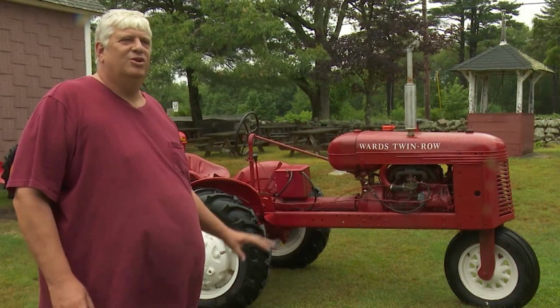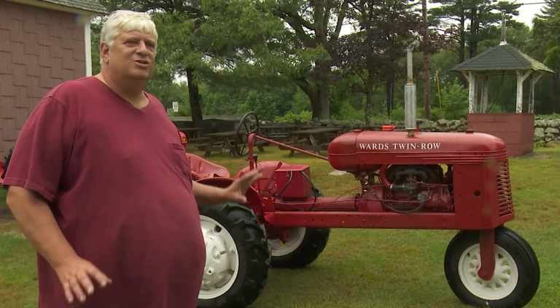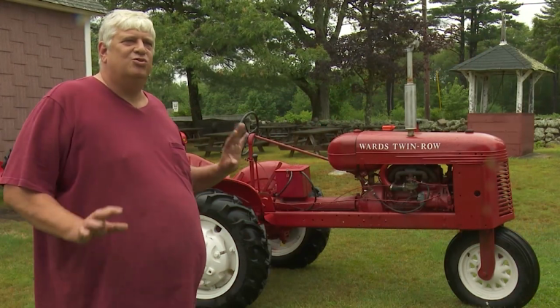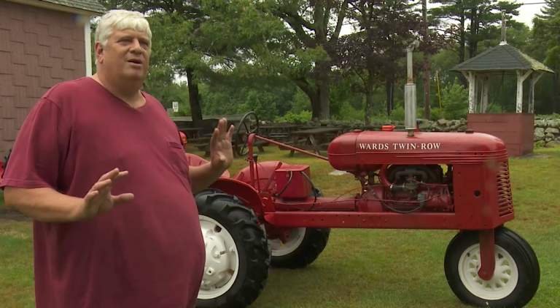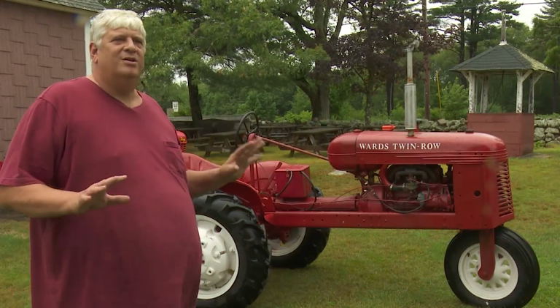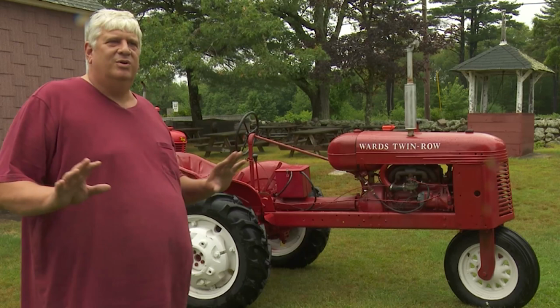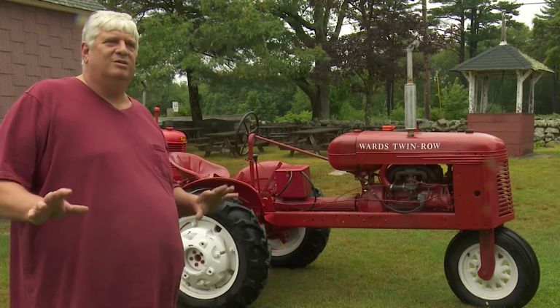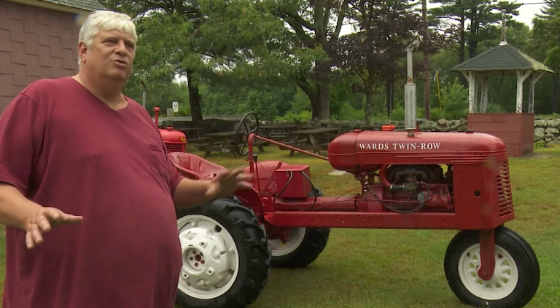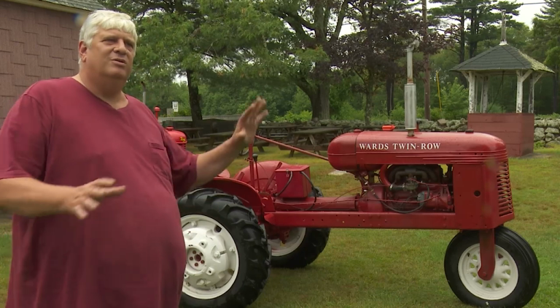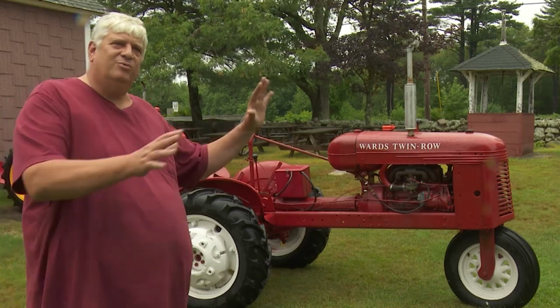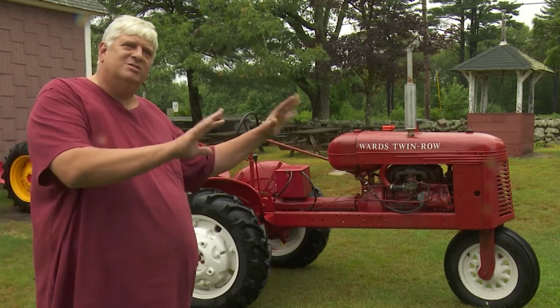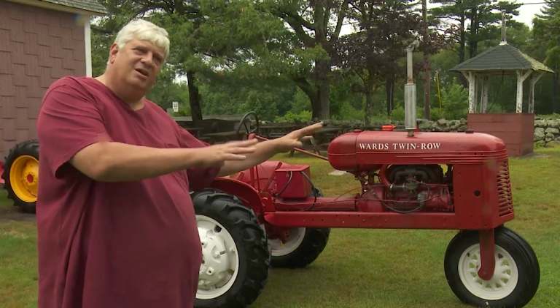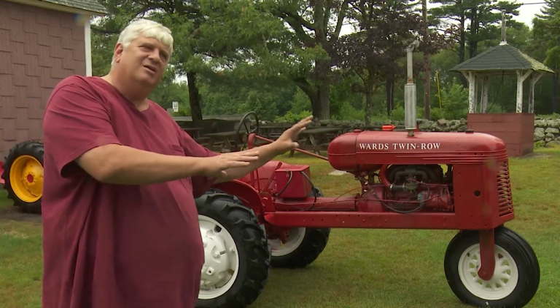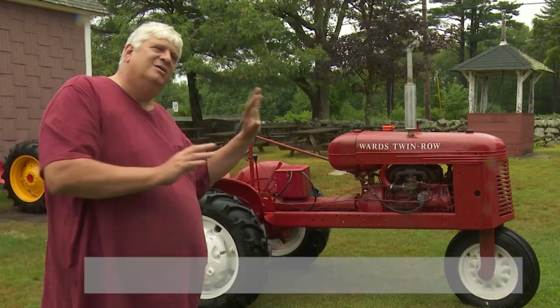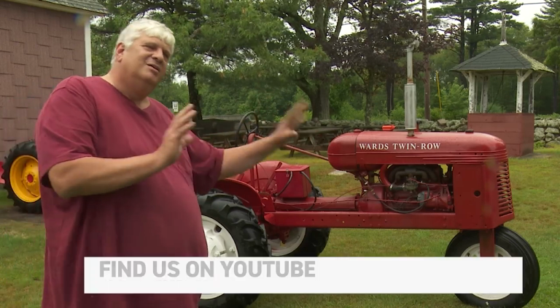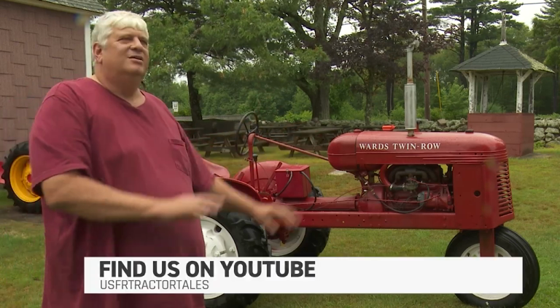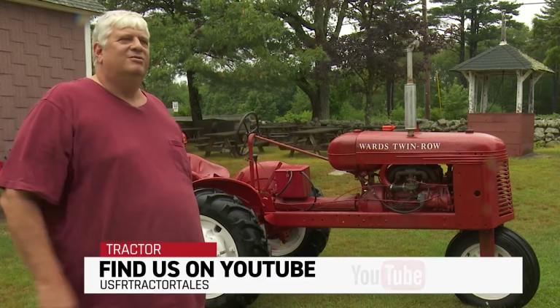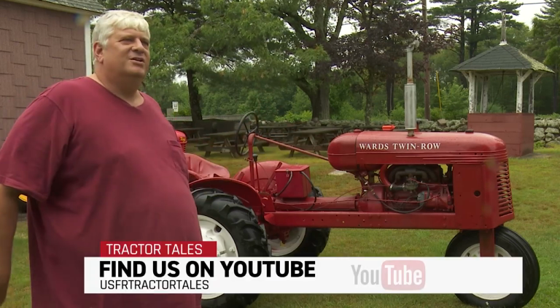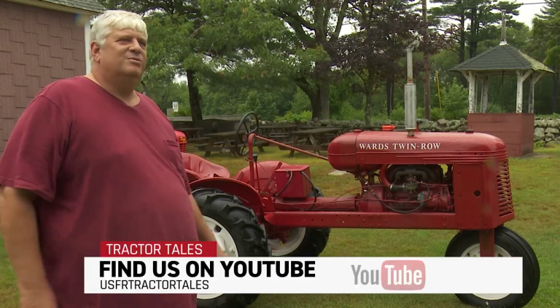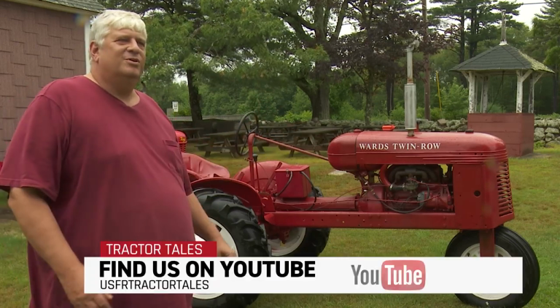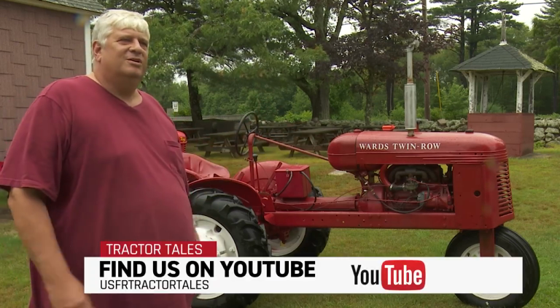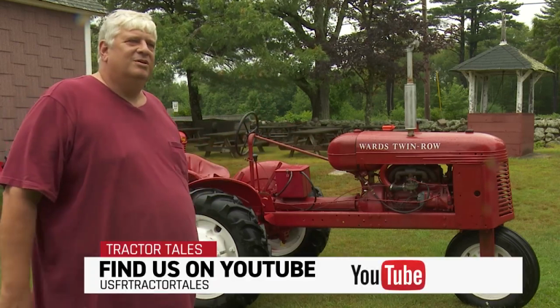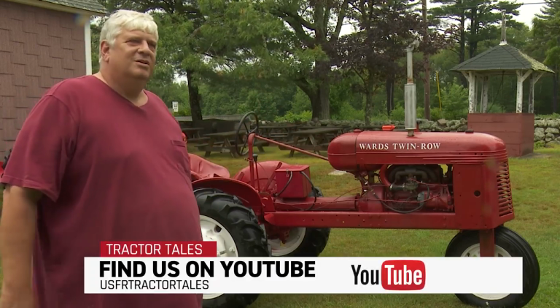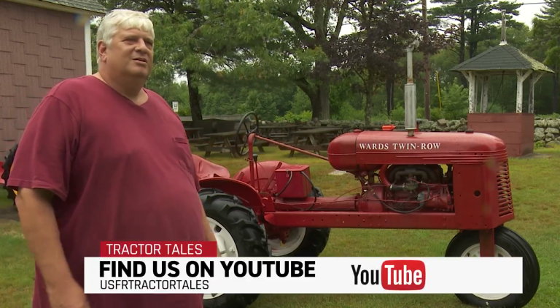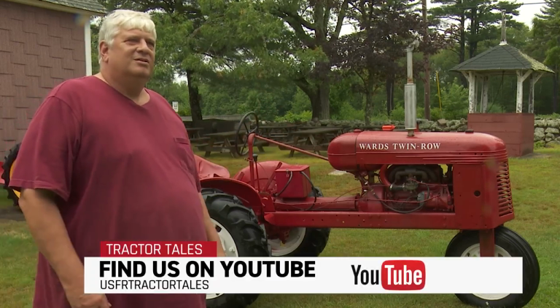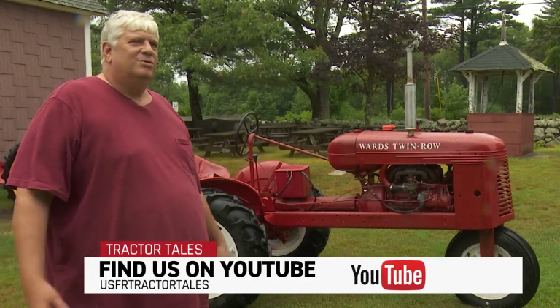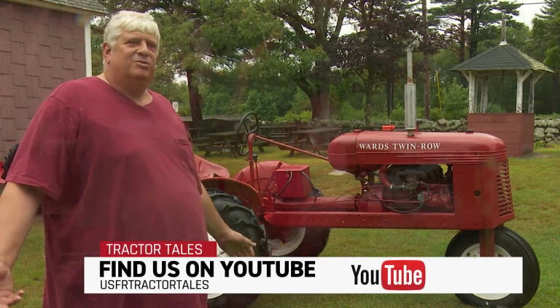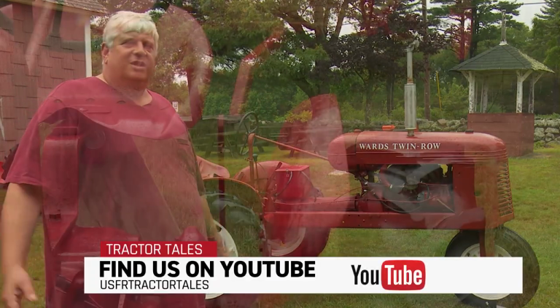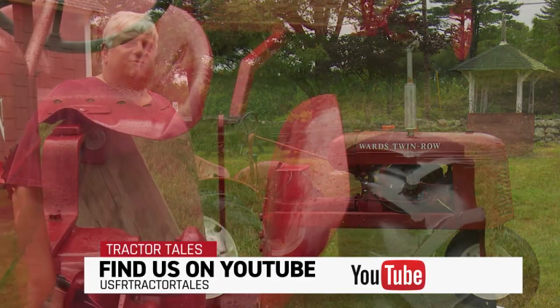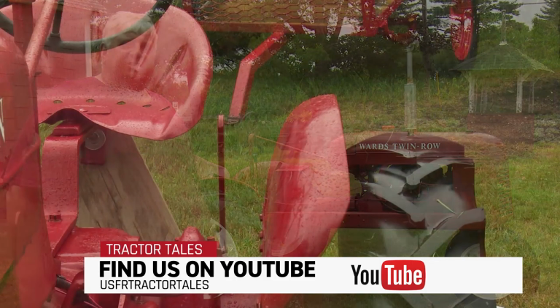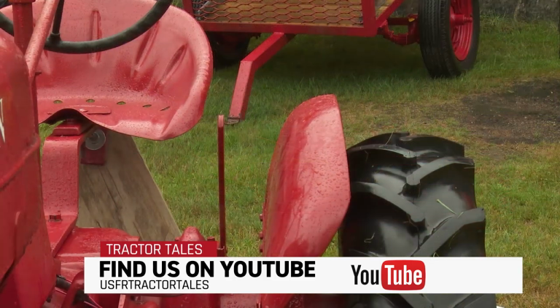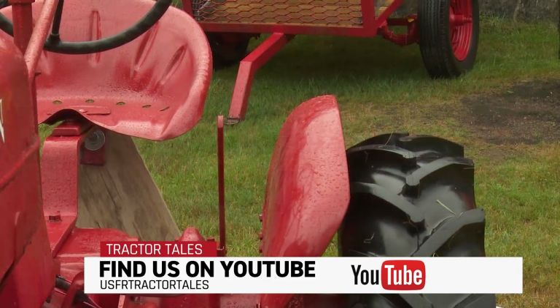They're not so common in New England — more in the Midwest. Yeah, you can find some of them out there, but there's probably only a handful of these in New England.